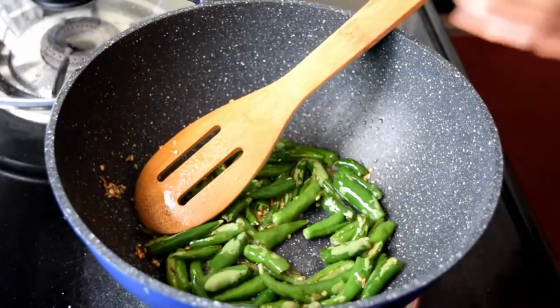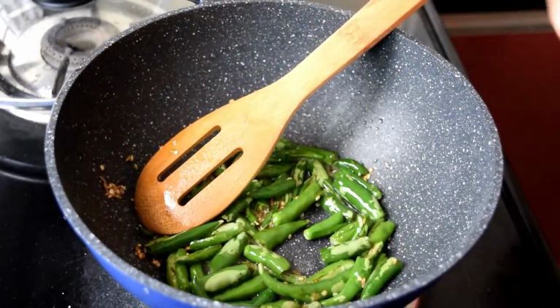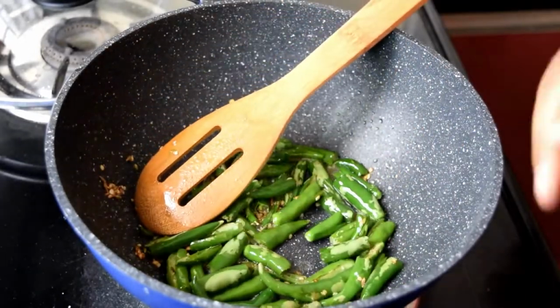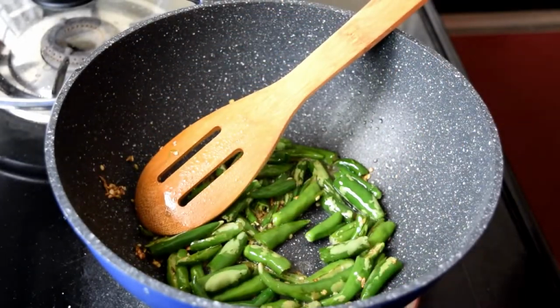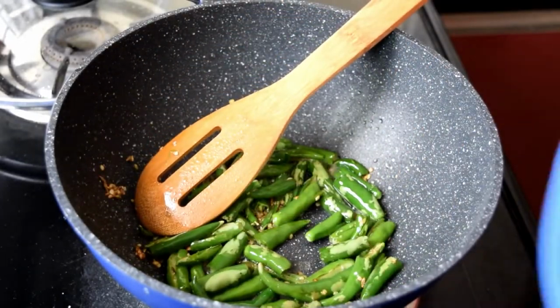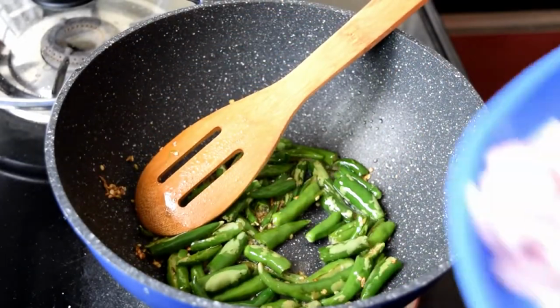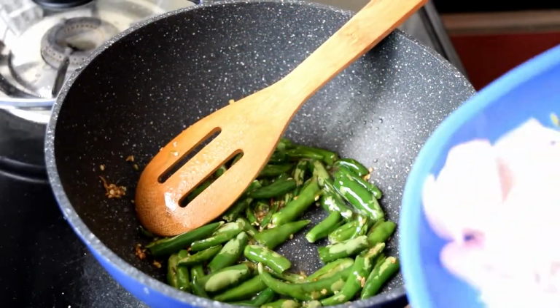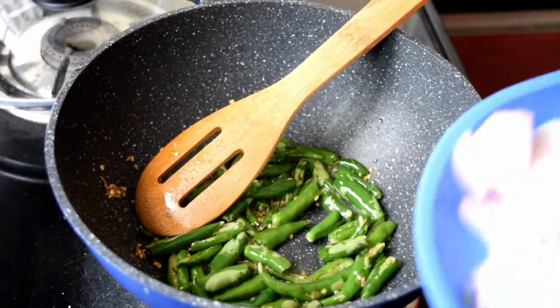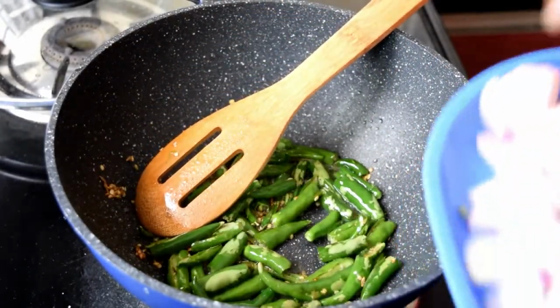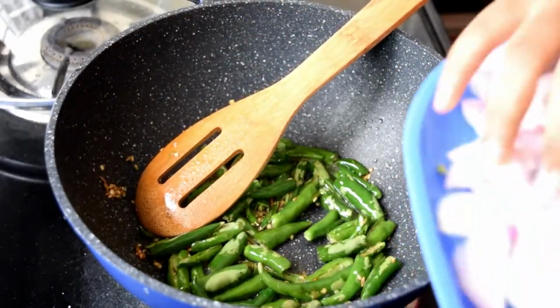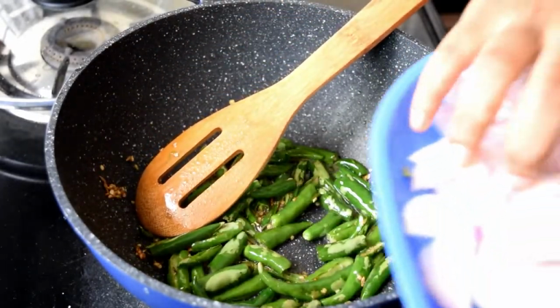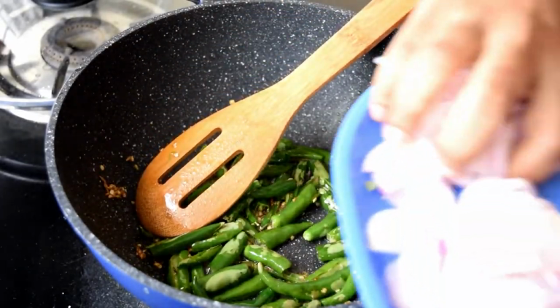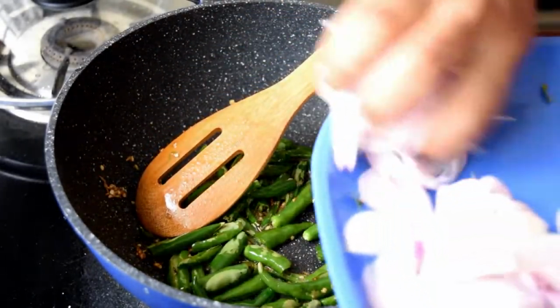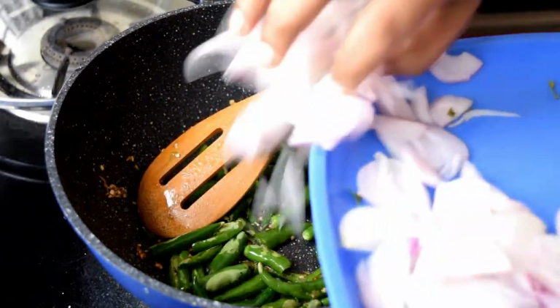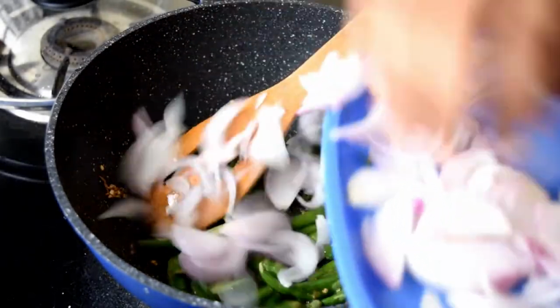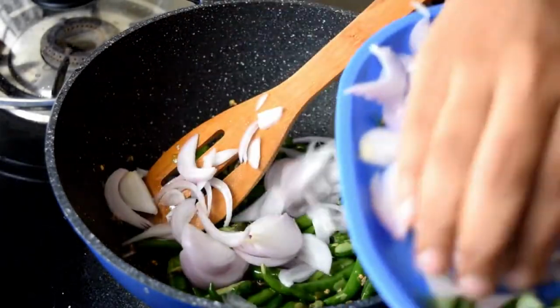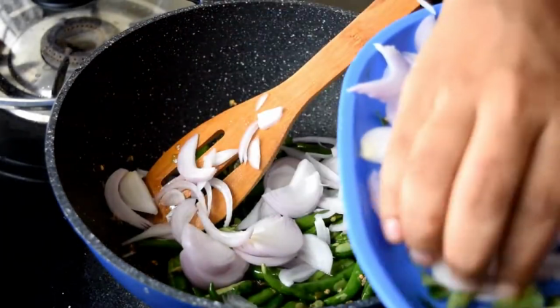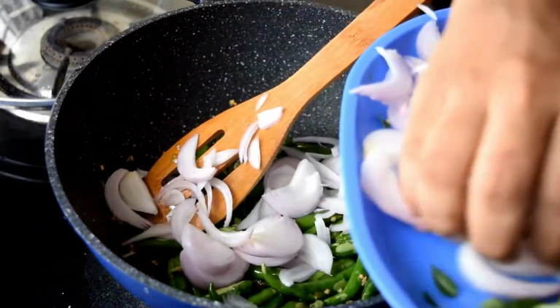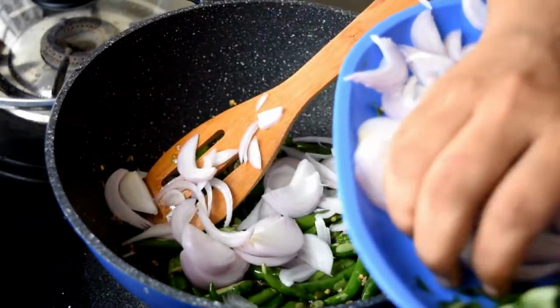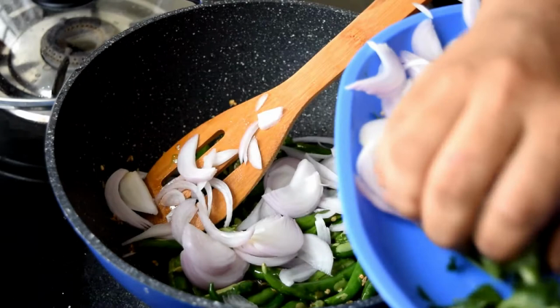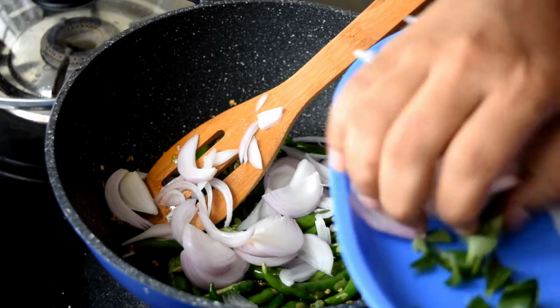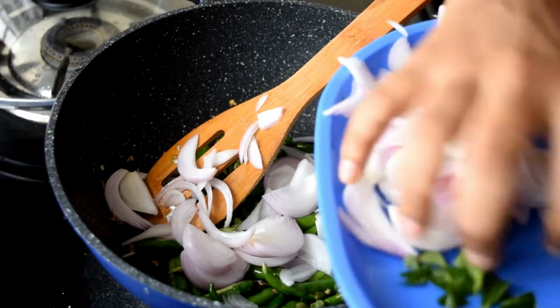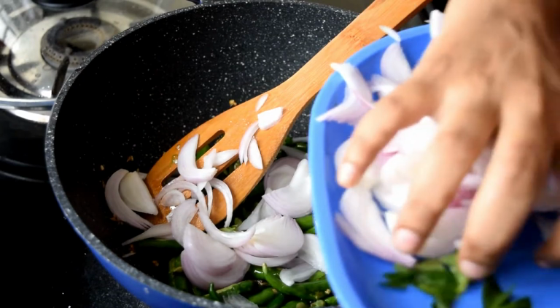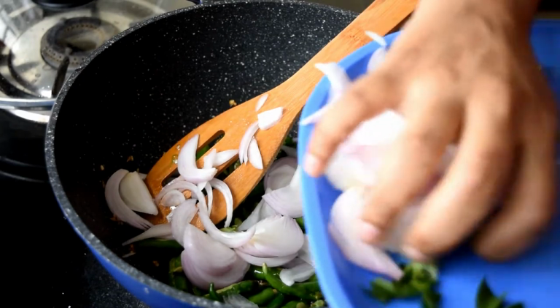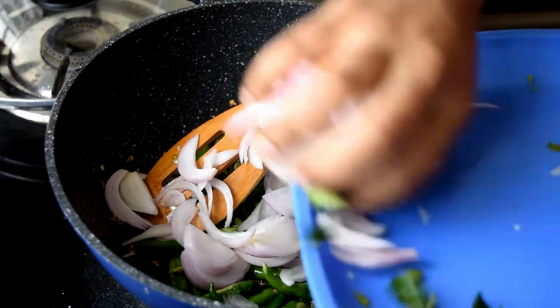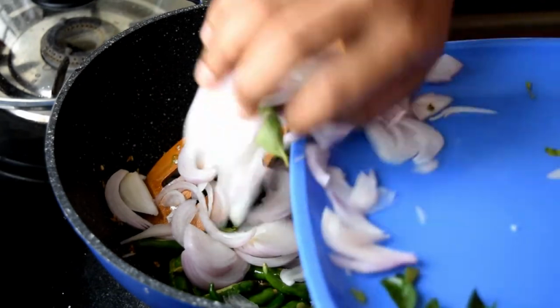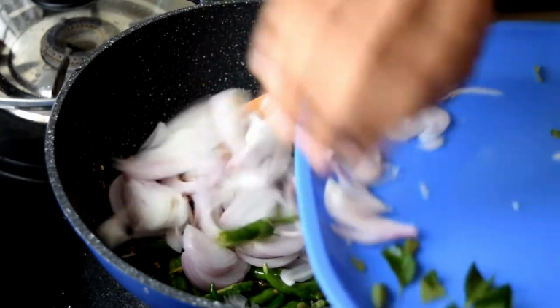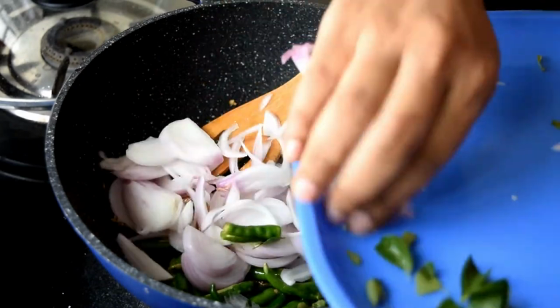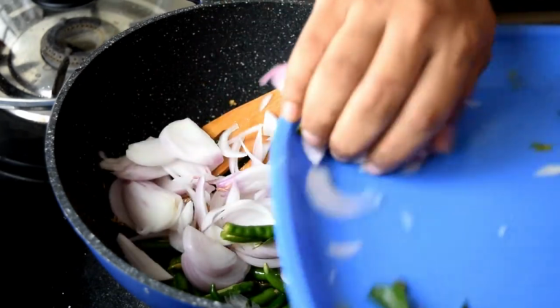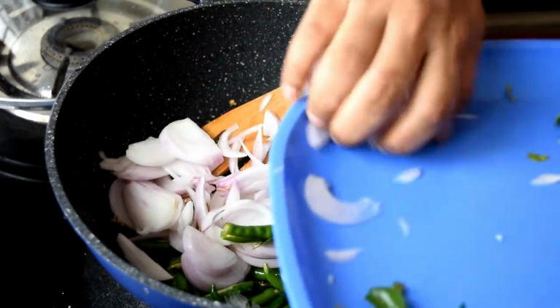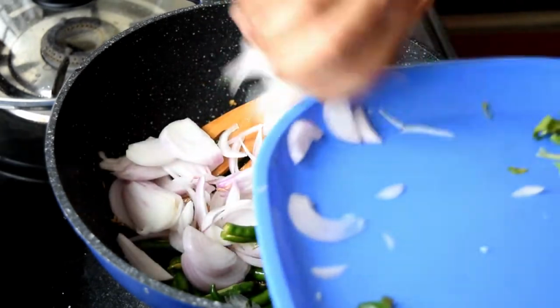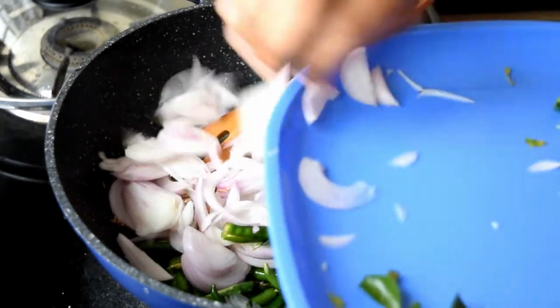Now, cut two medium-sized onions and add them into the oil.